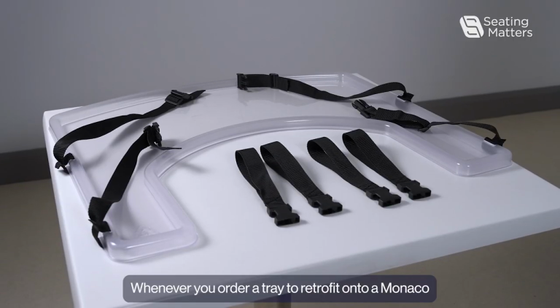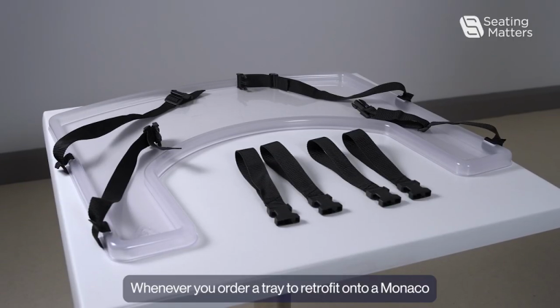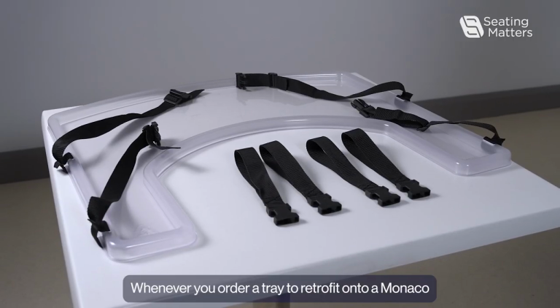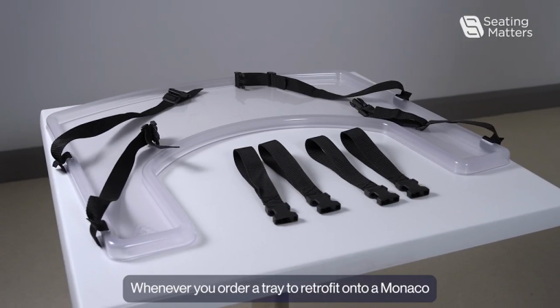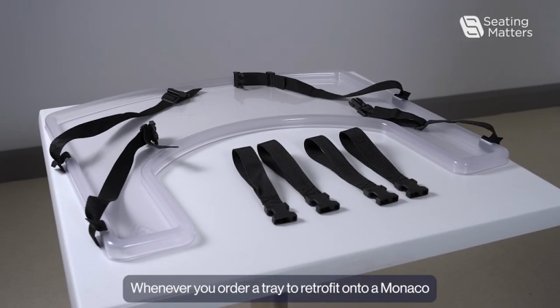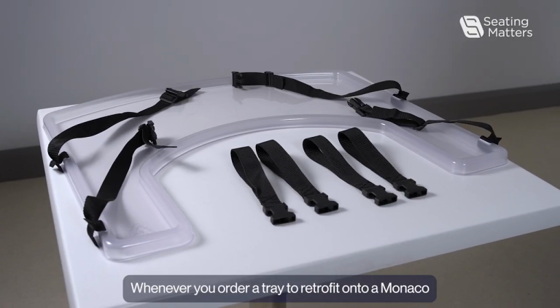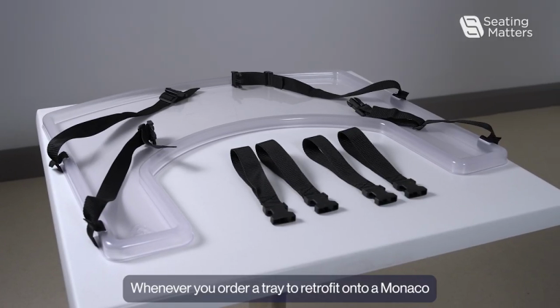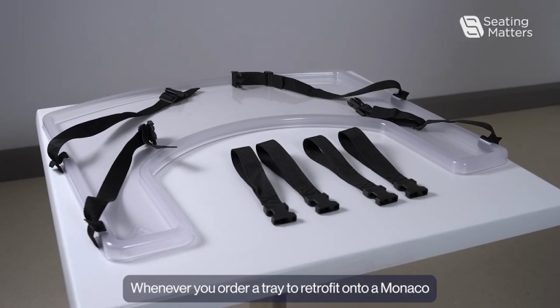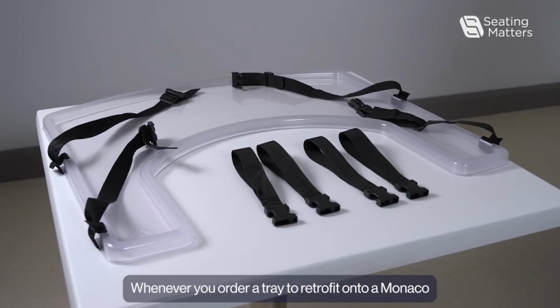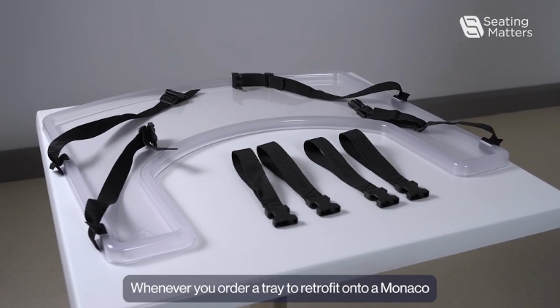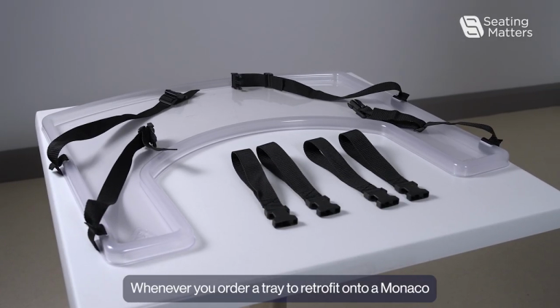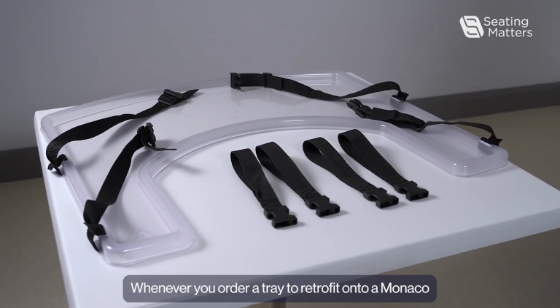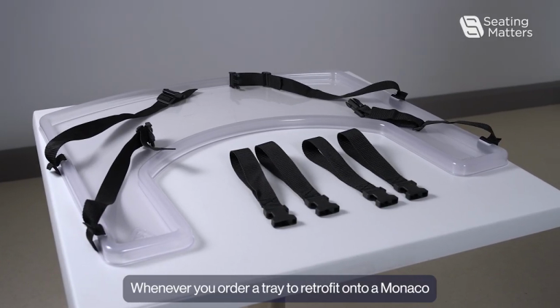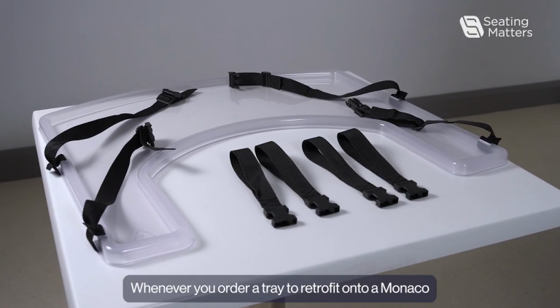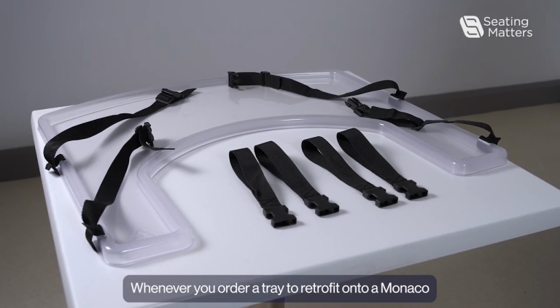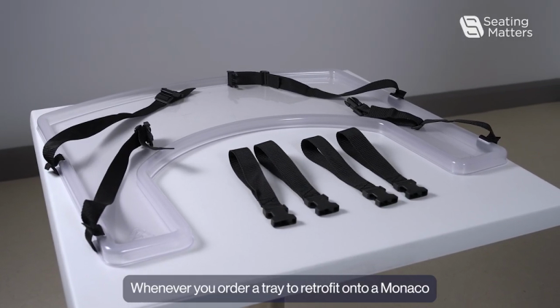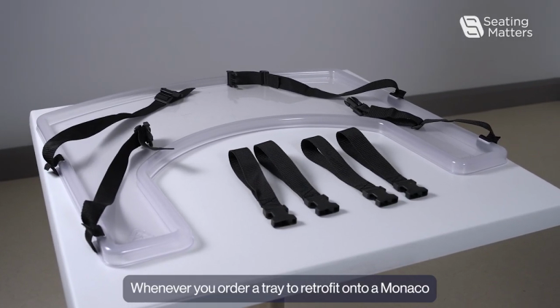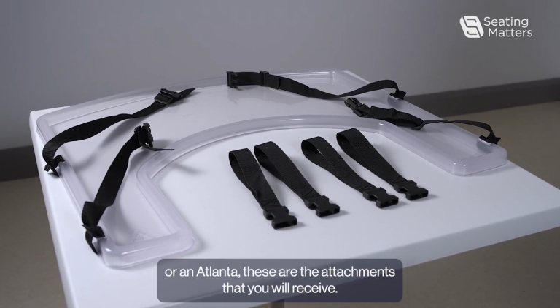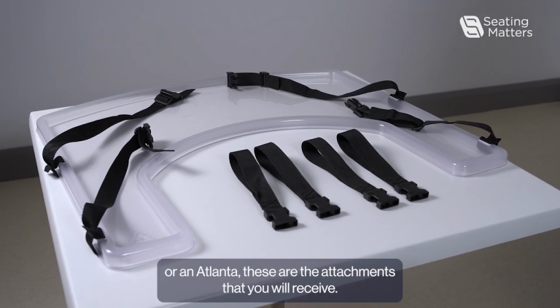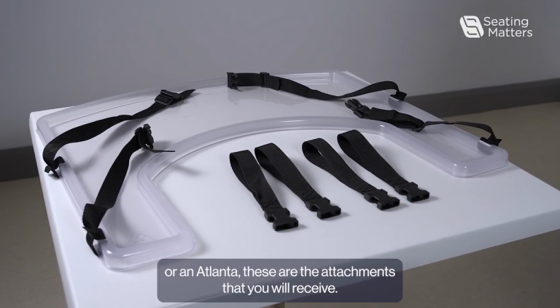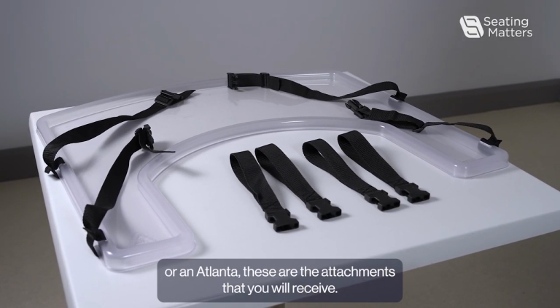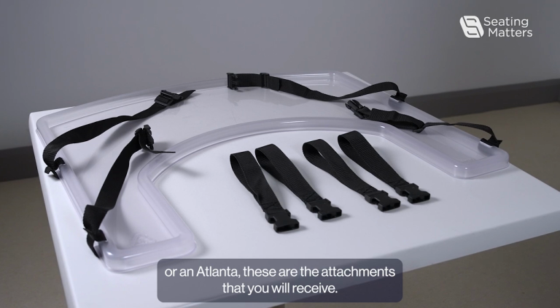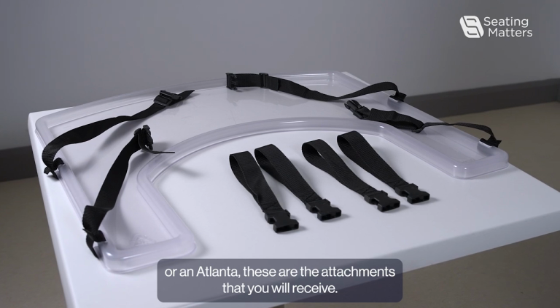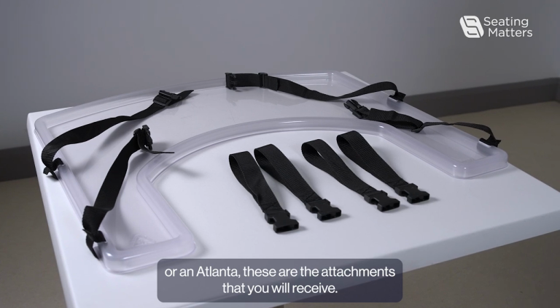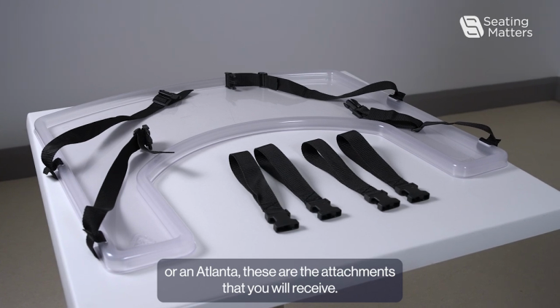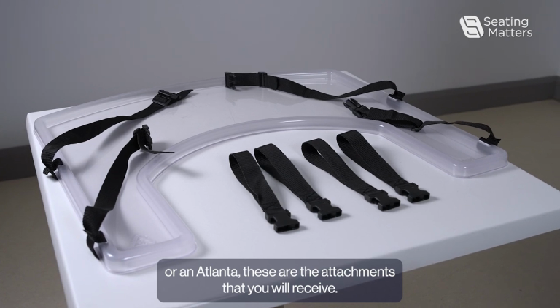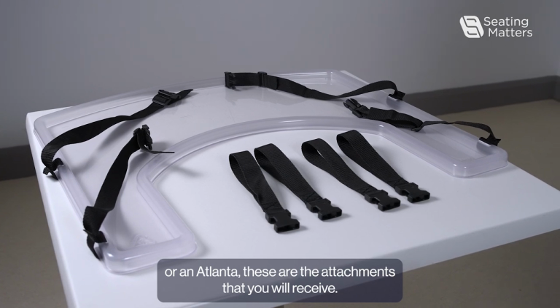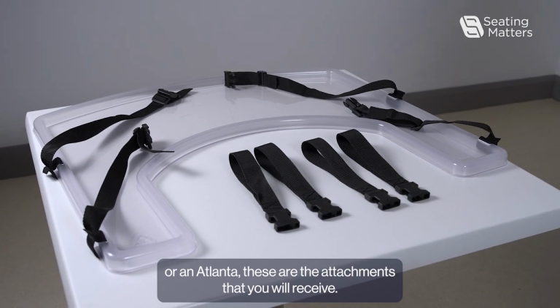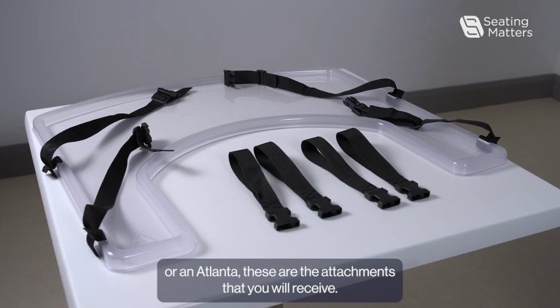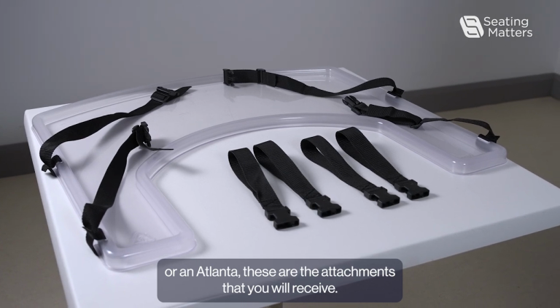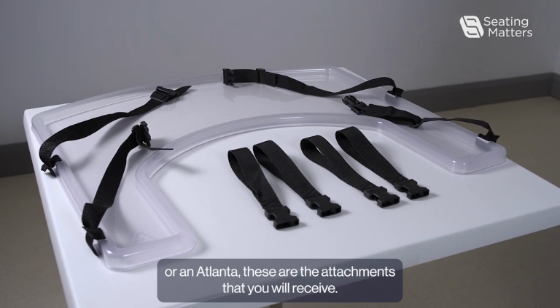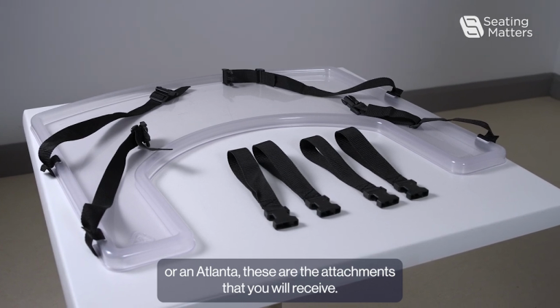Whenever you order a tray to retrofit onto a Monaco or an Atlanta, these are the attachments that you will receive.